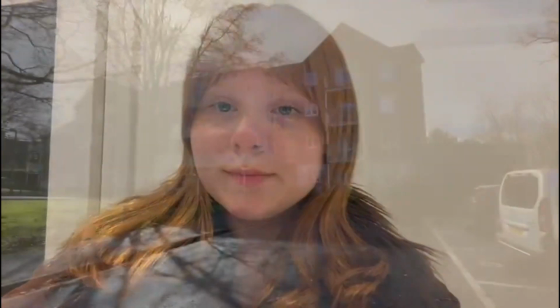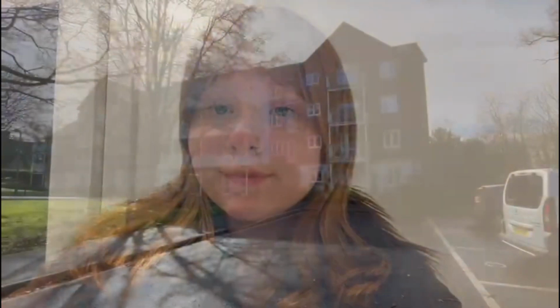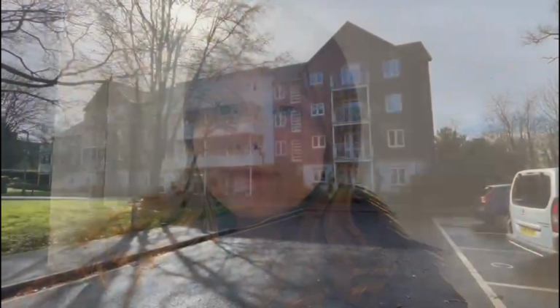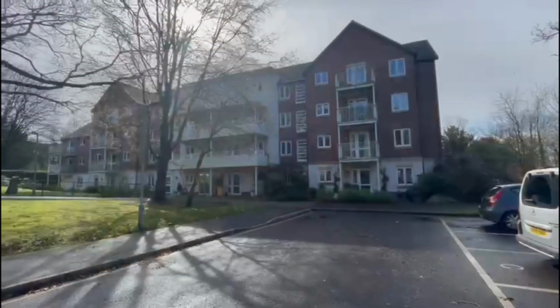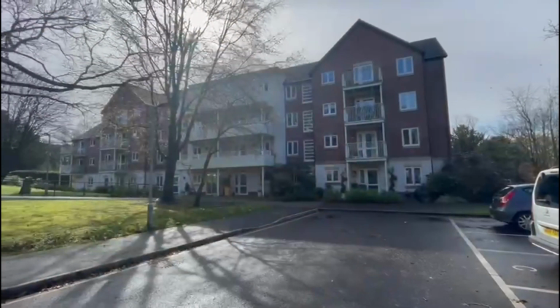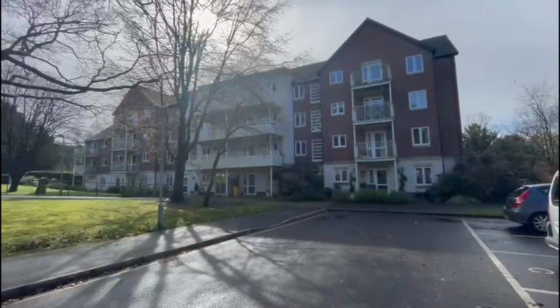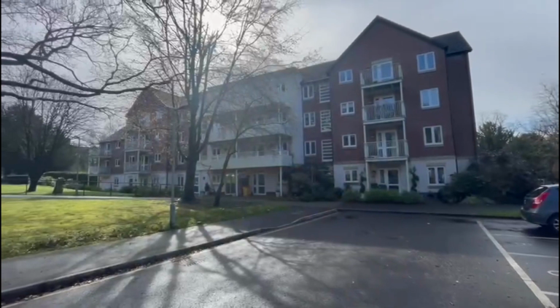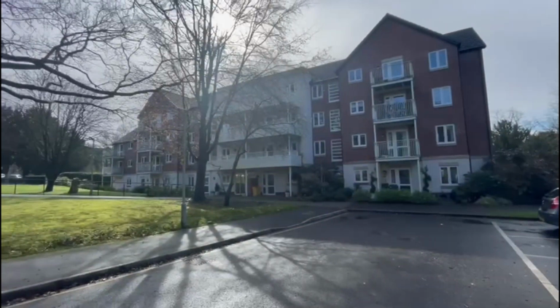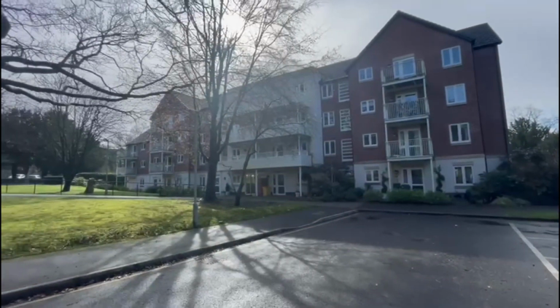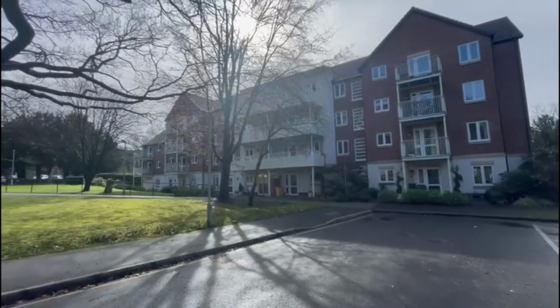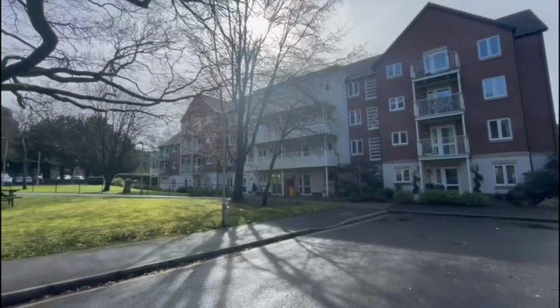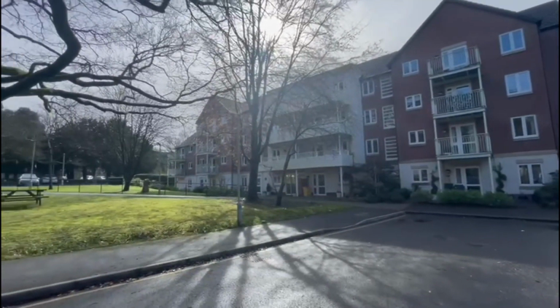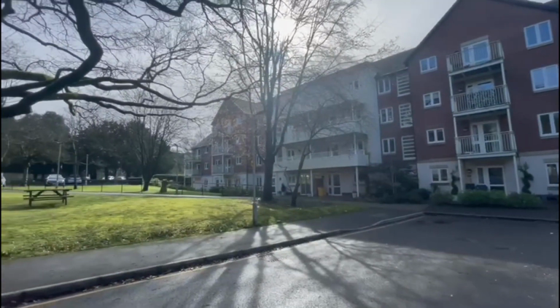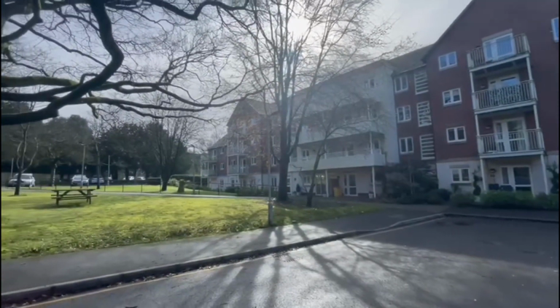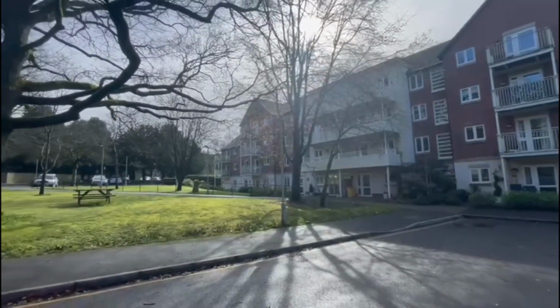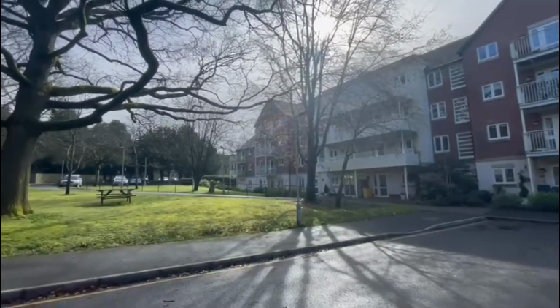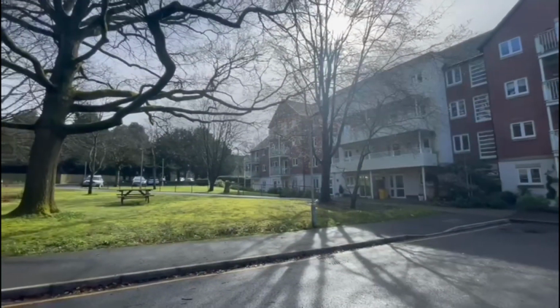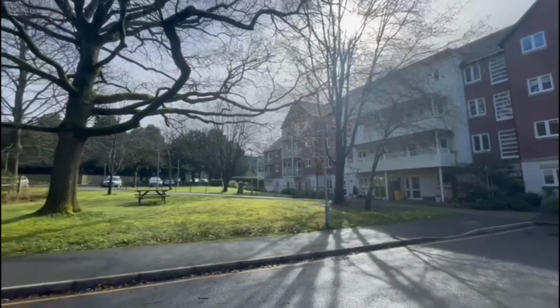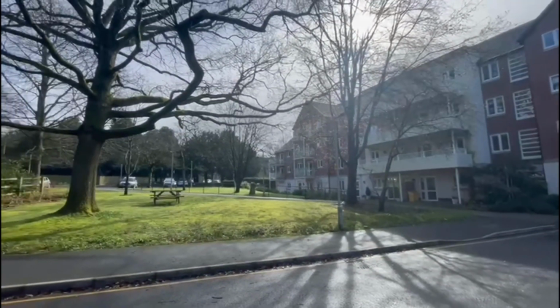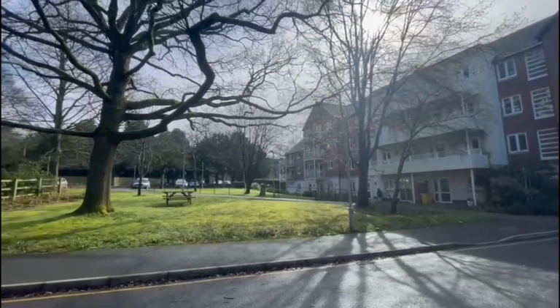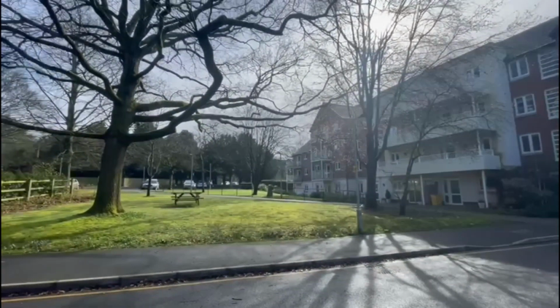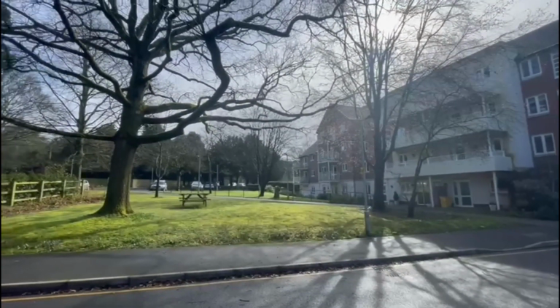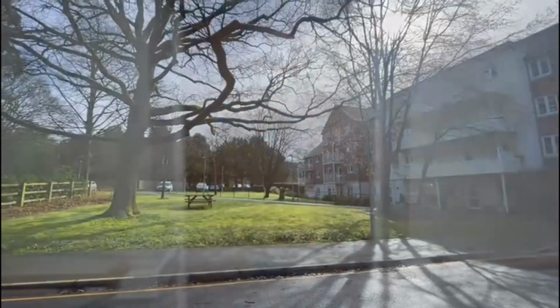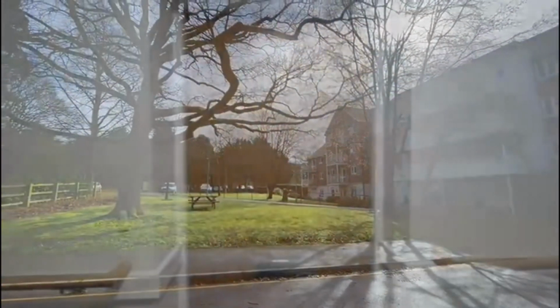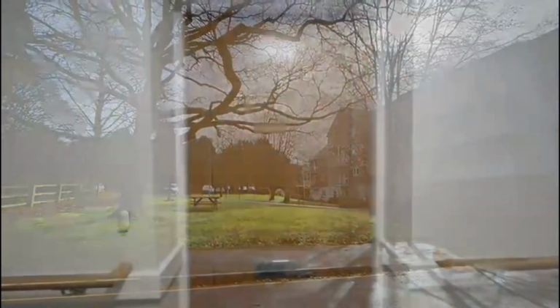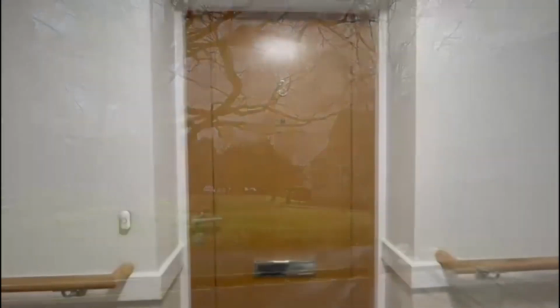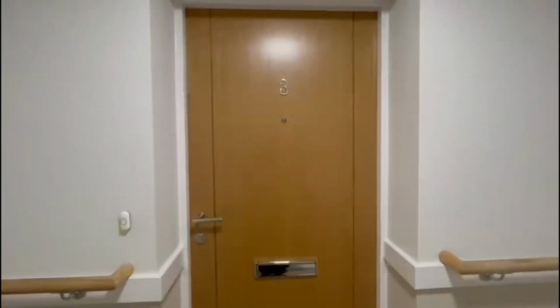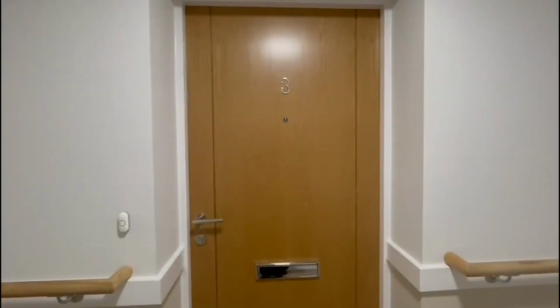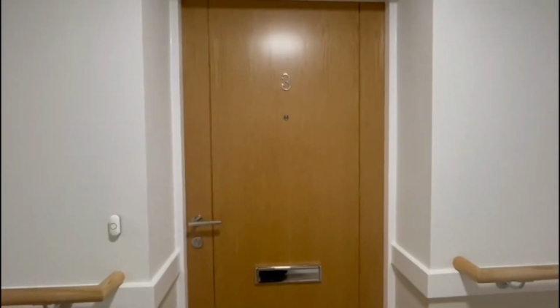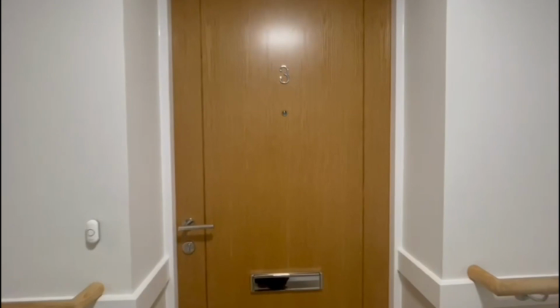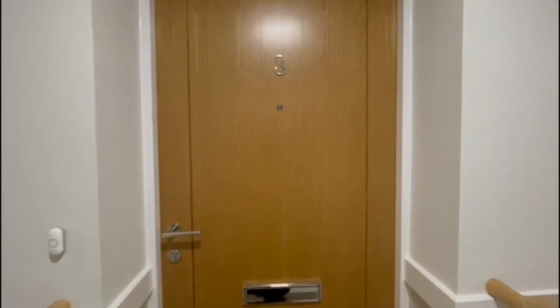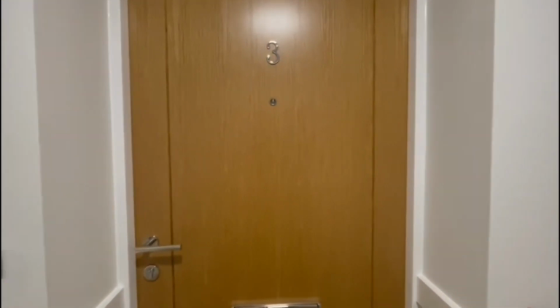Here we are at Shackleton Place, and we'll be presenting number three today, which is a lovely one-bedroom ground-floor apartment.